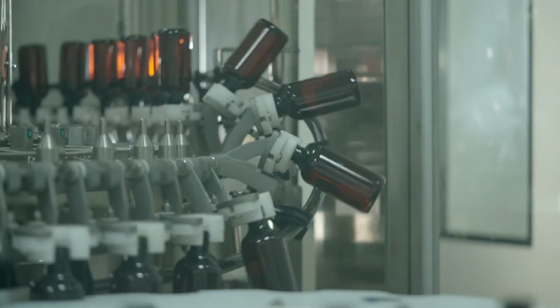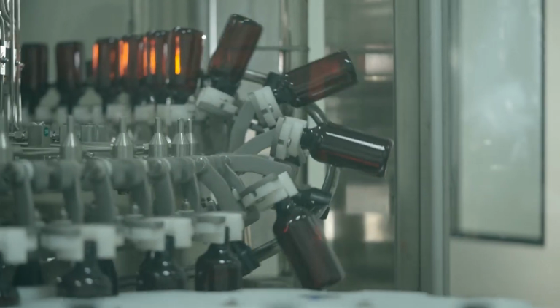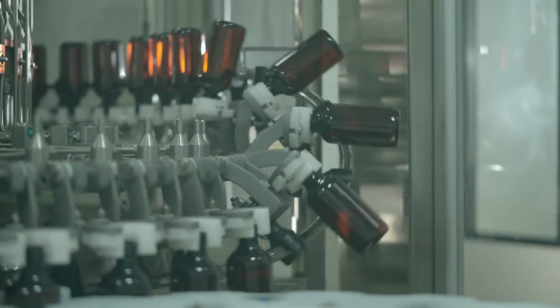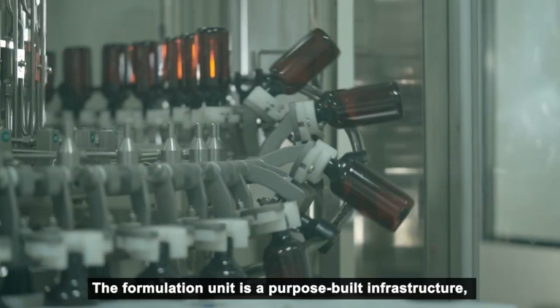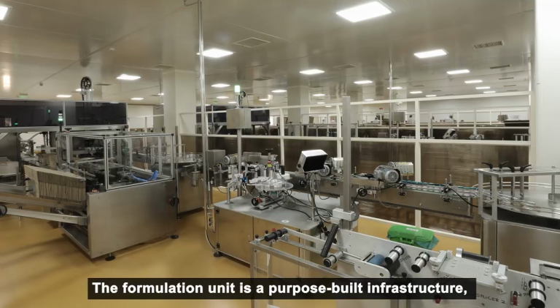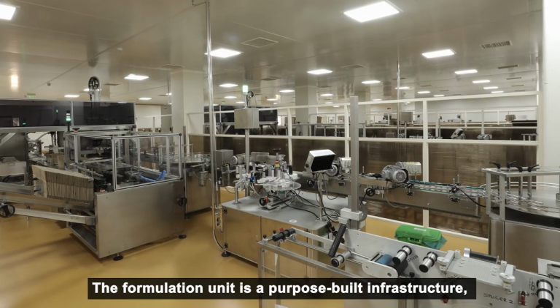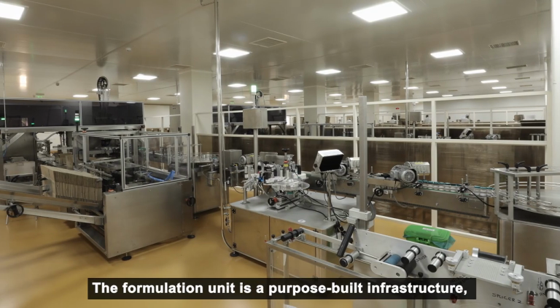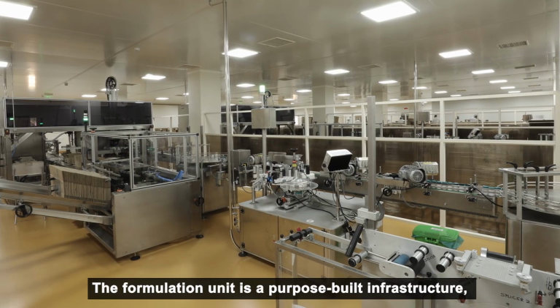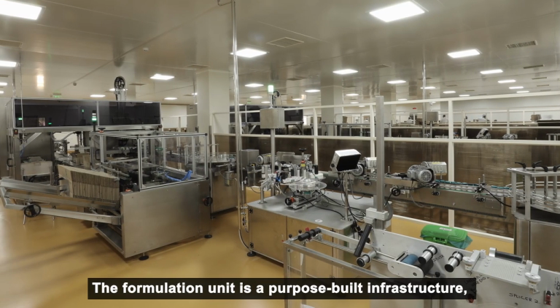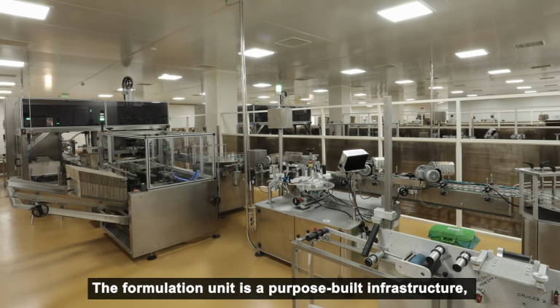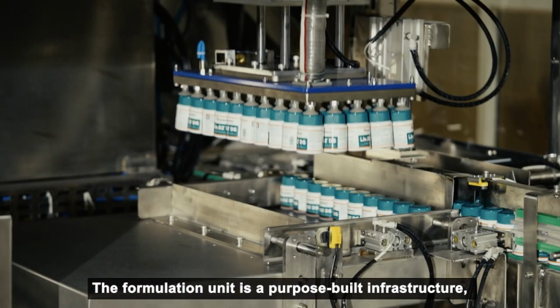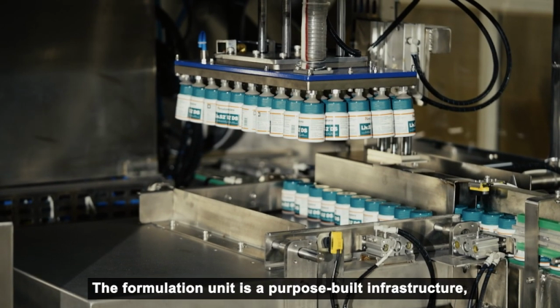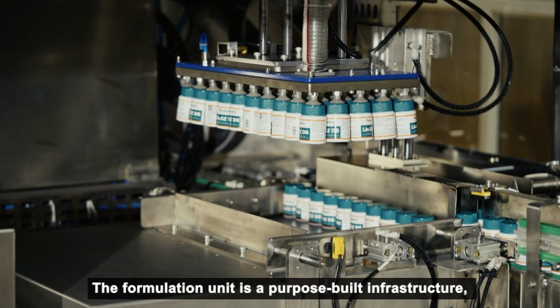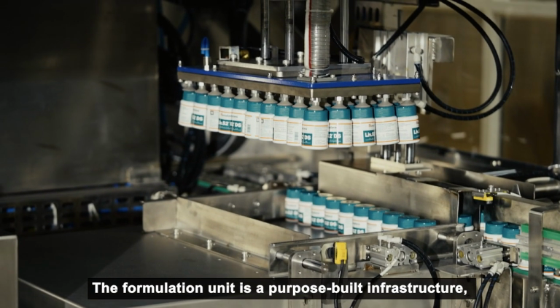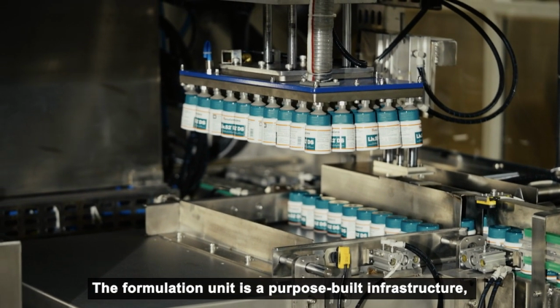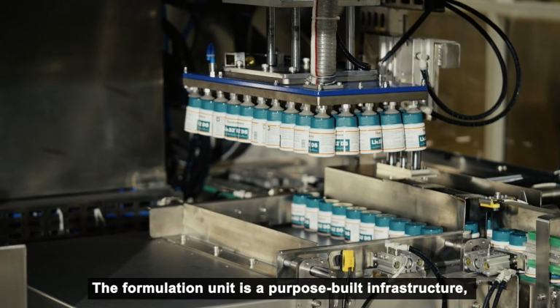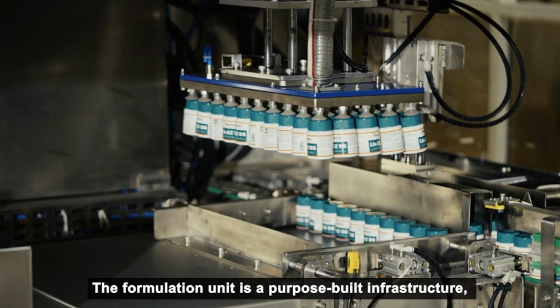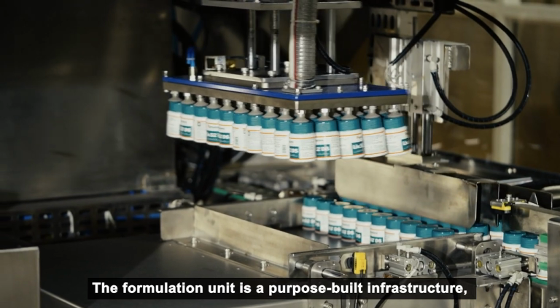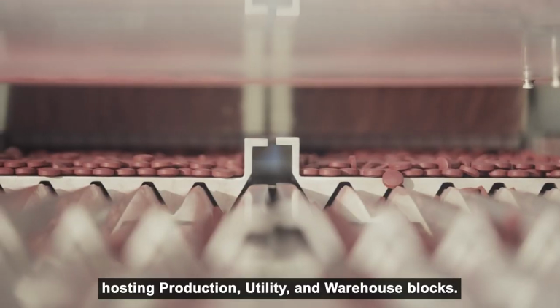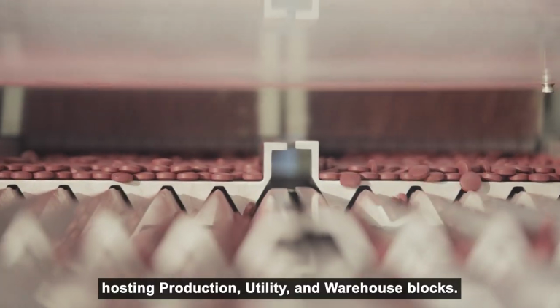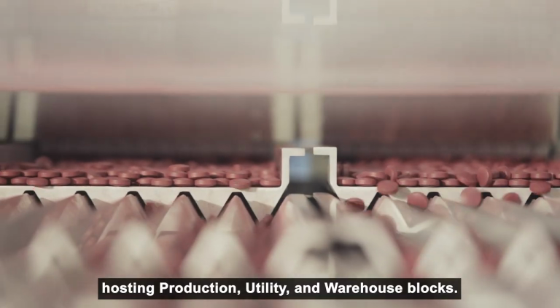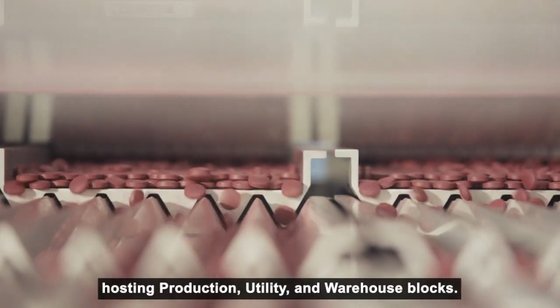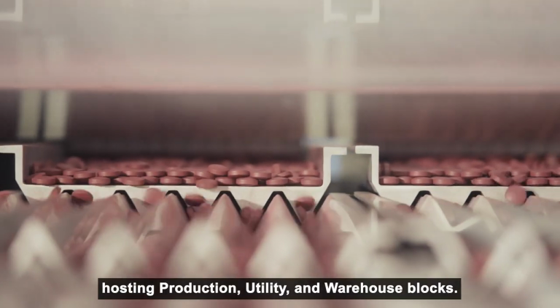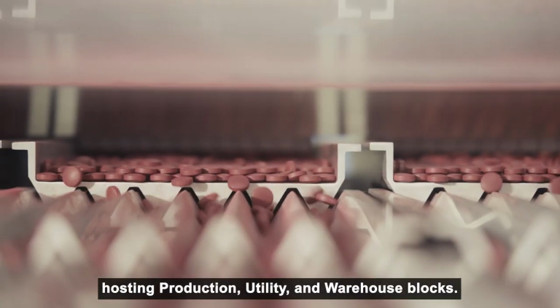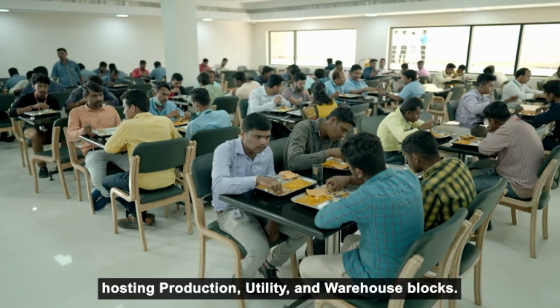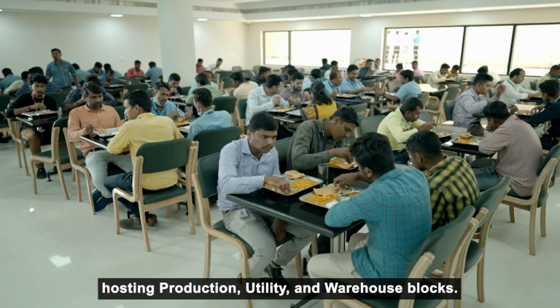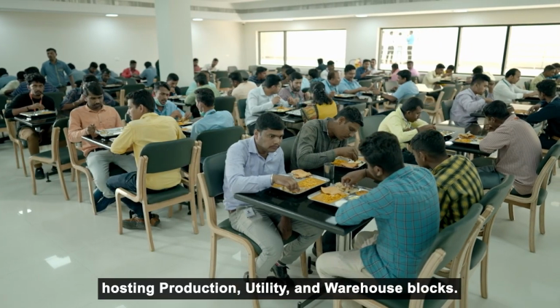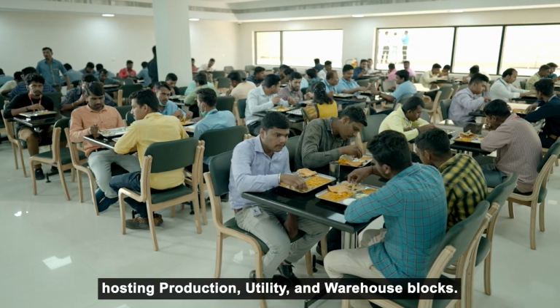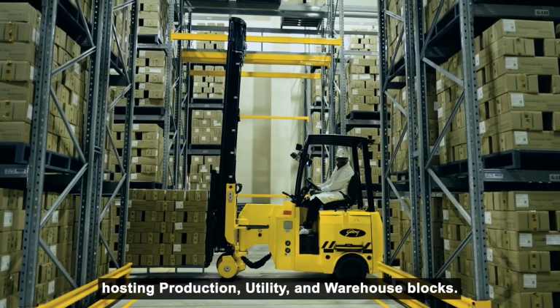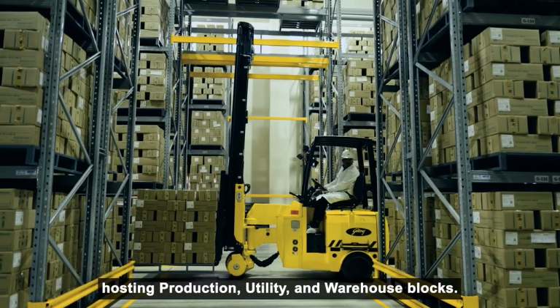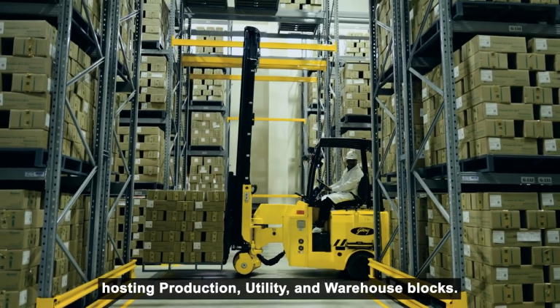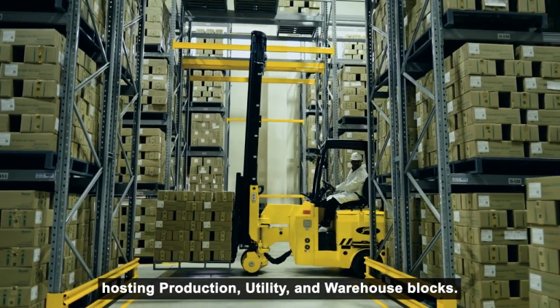The formulation unit is a purpose-built infrastructure hosting production, utility, and warehouse blocks.